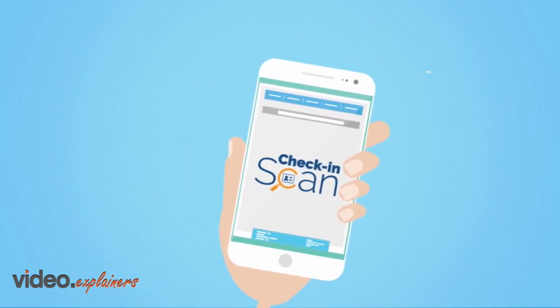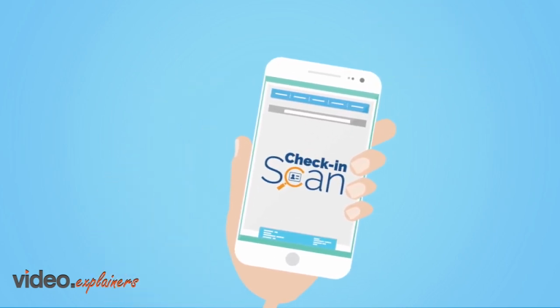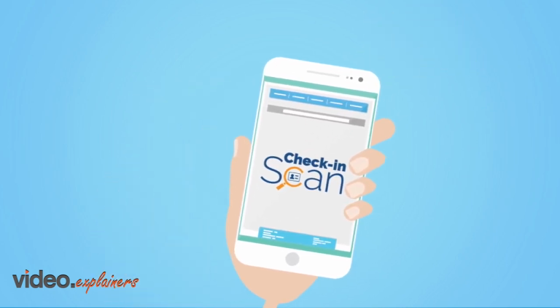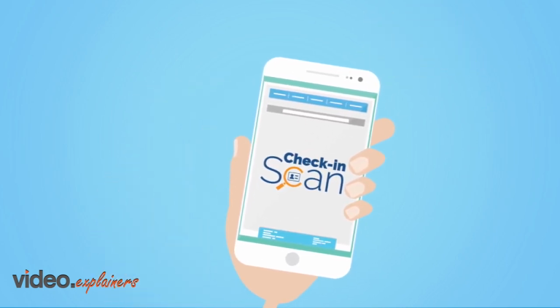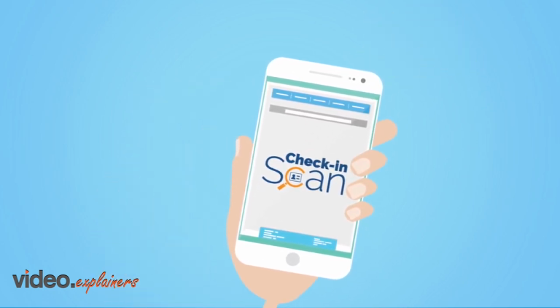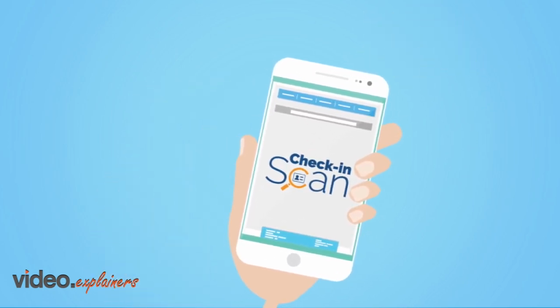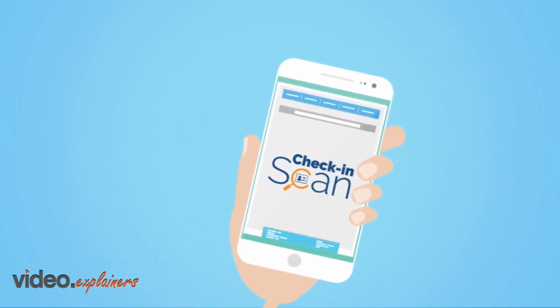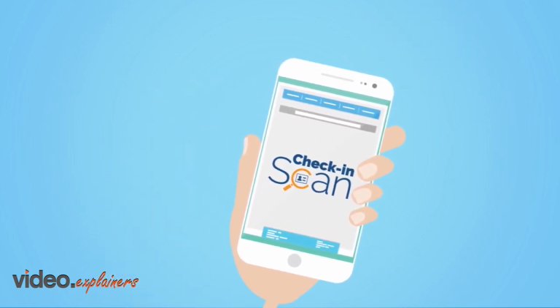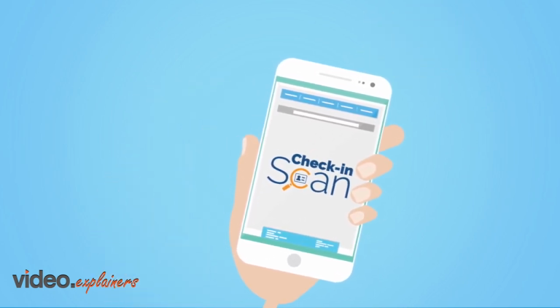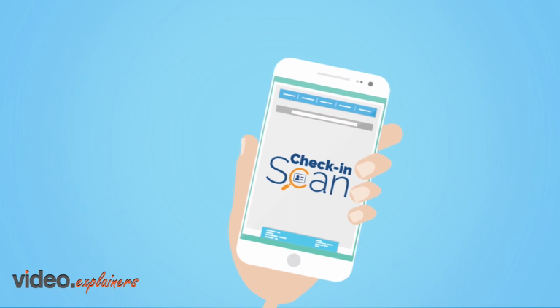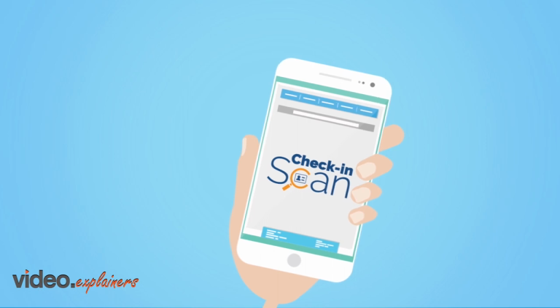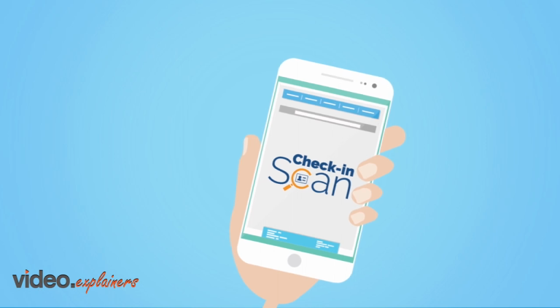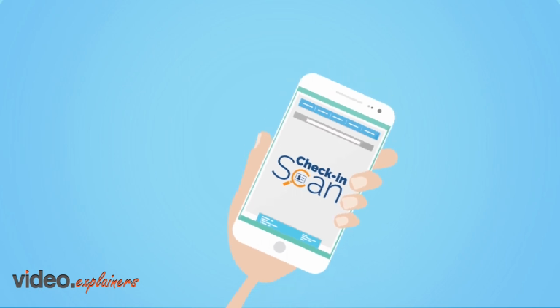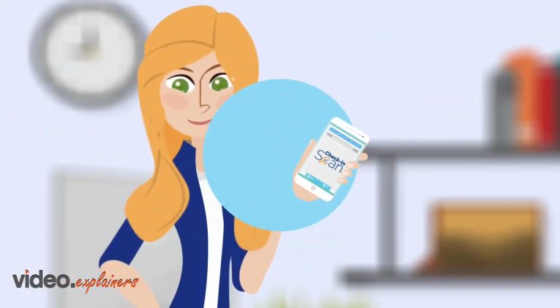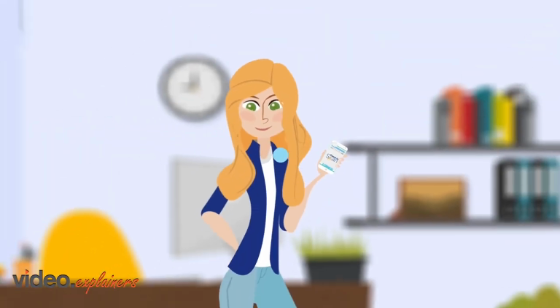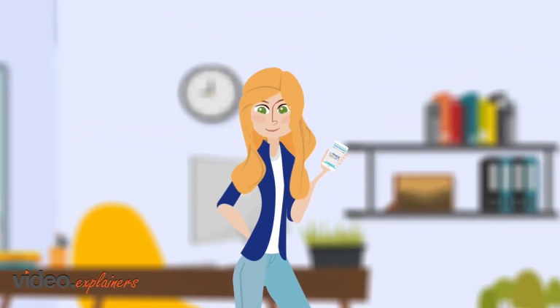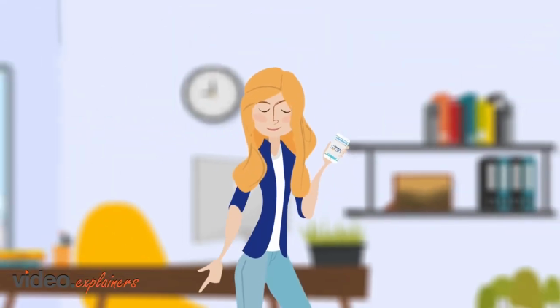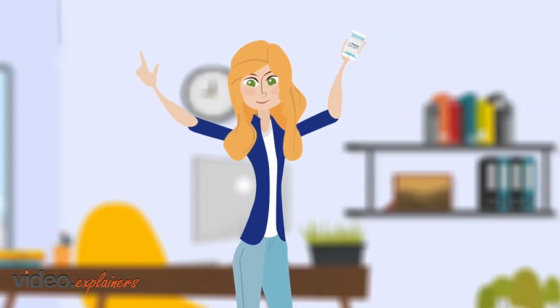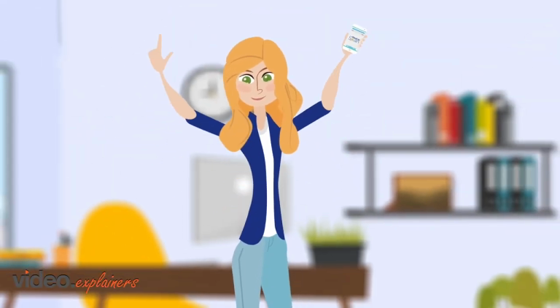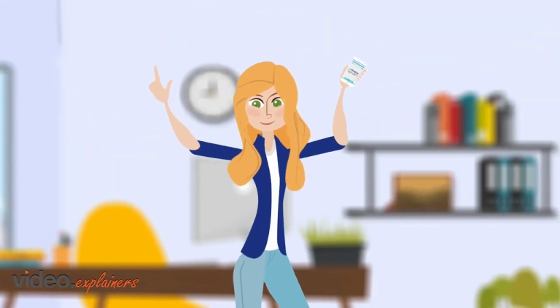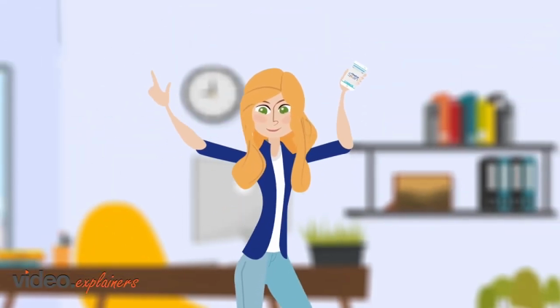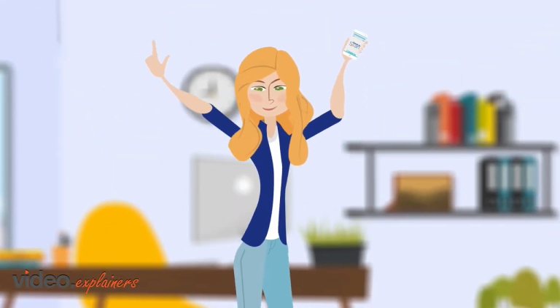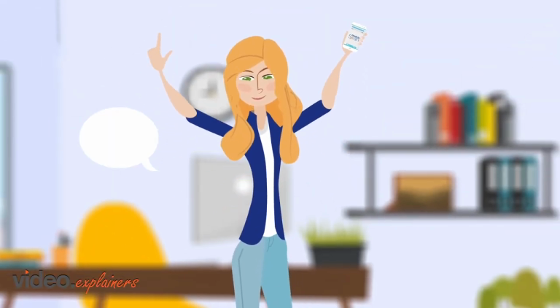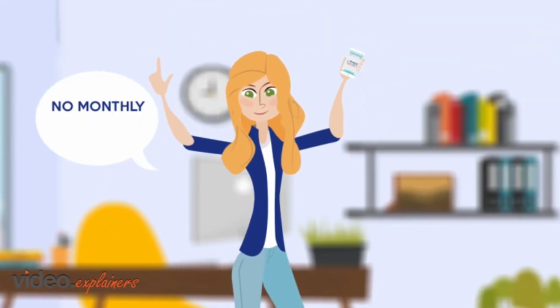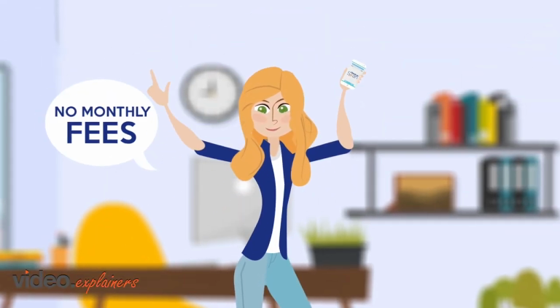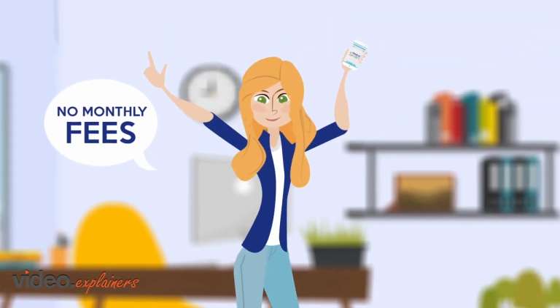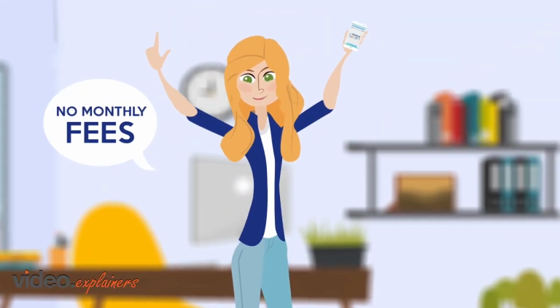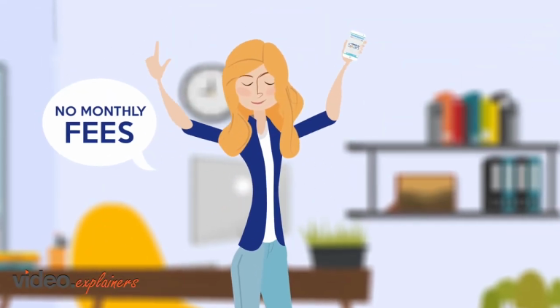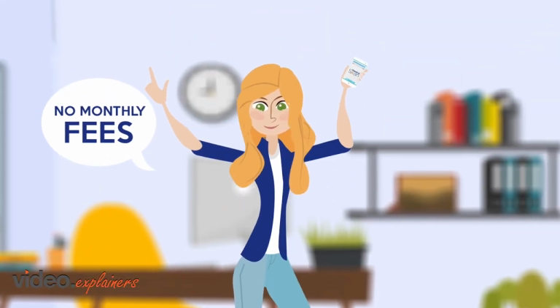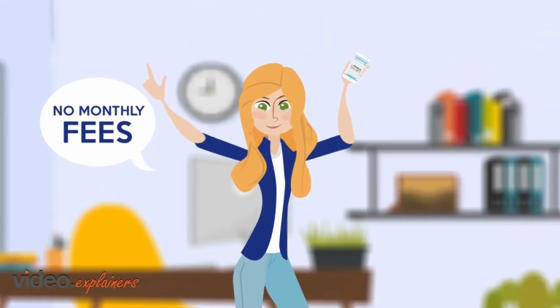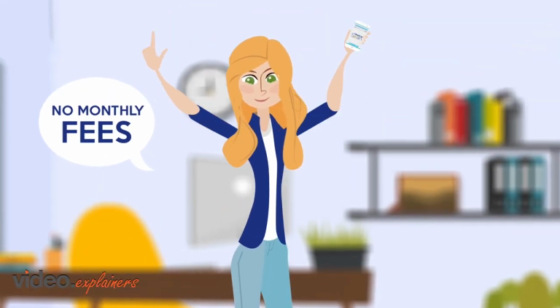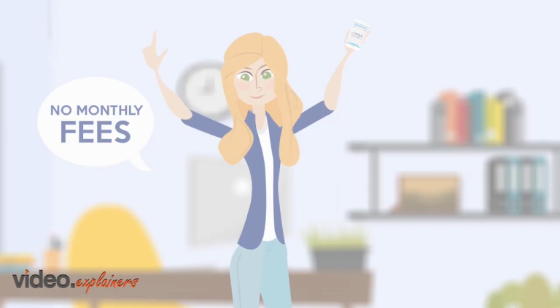It's packed full of other useful features and best of all, there are no monthly fees, just pay per guest.